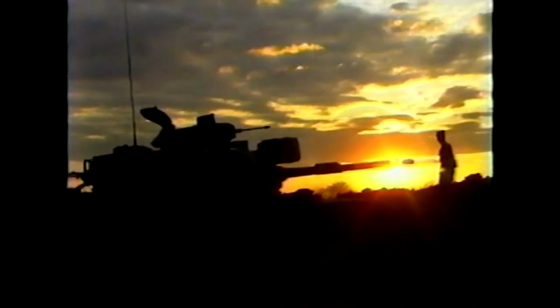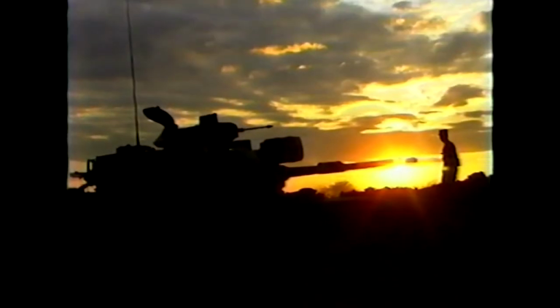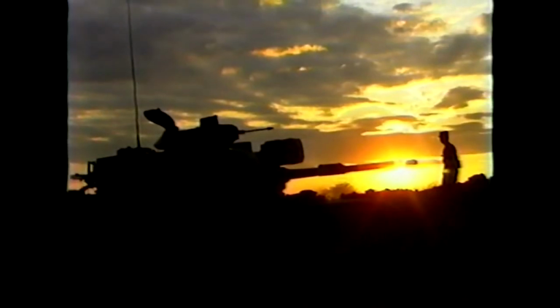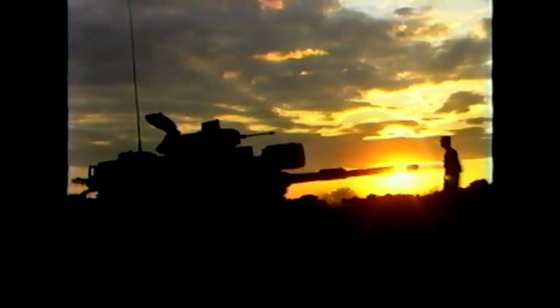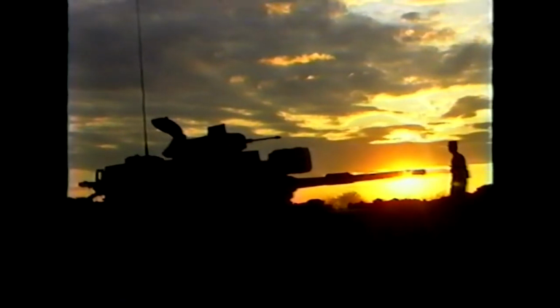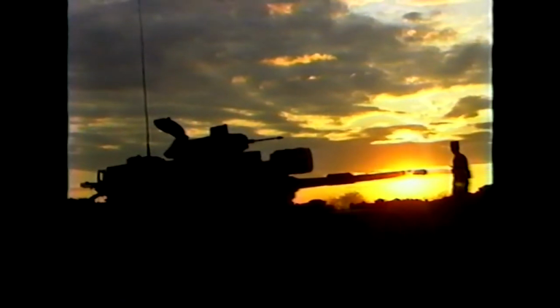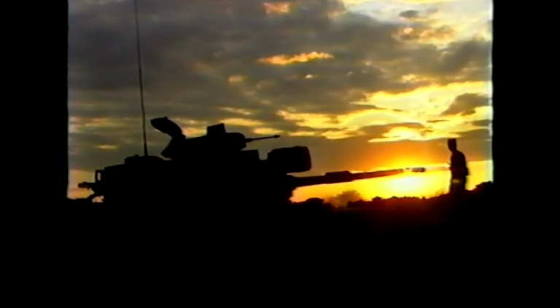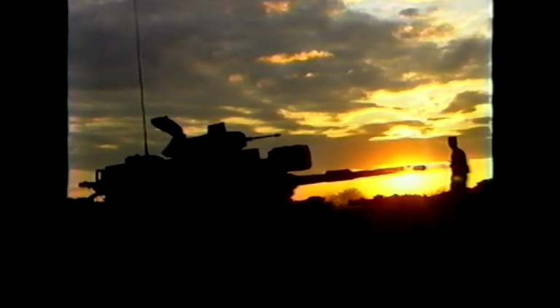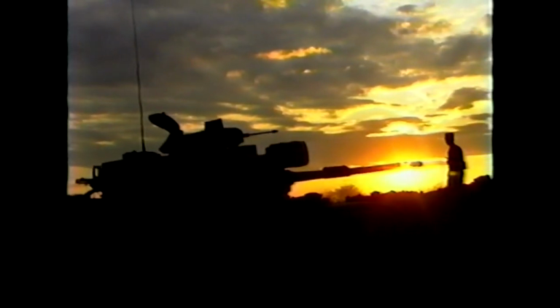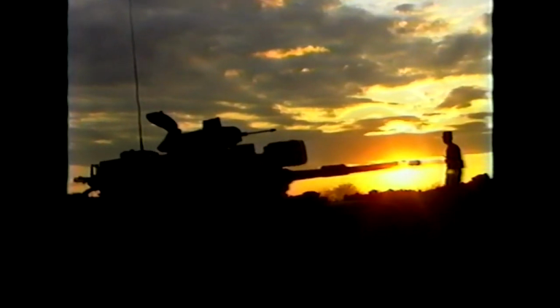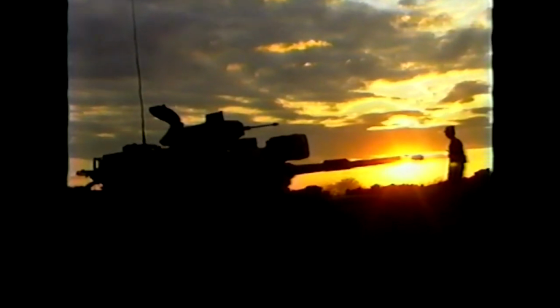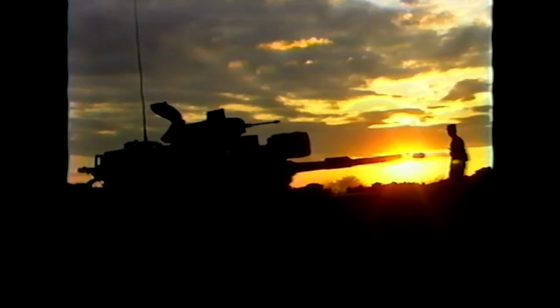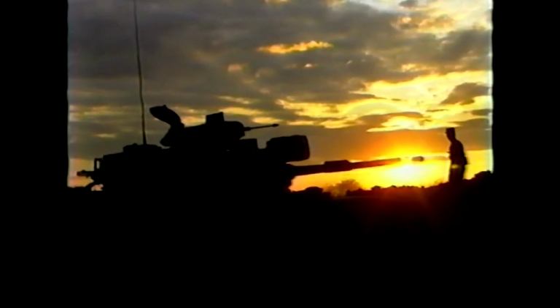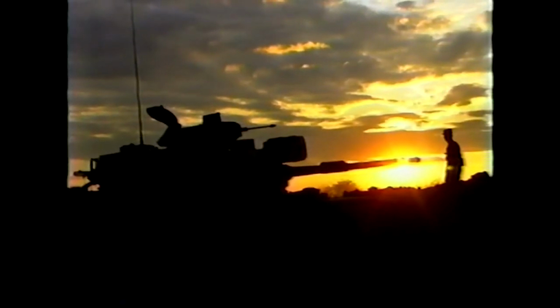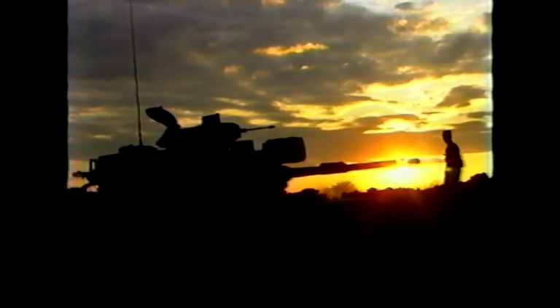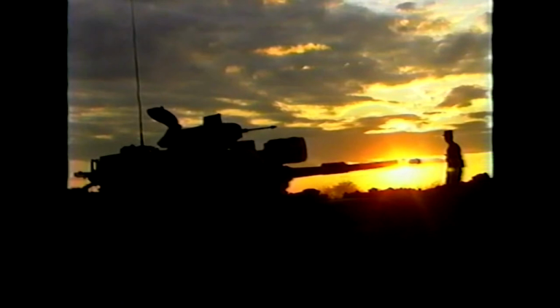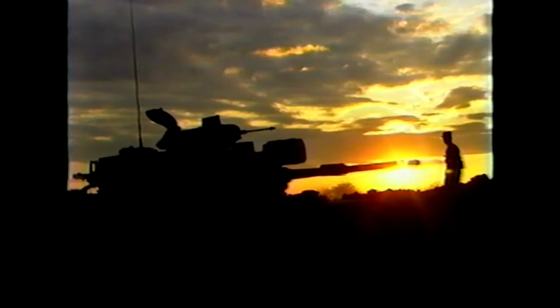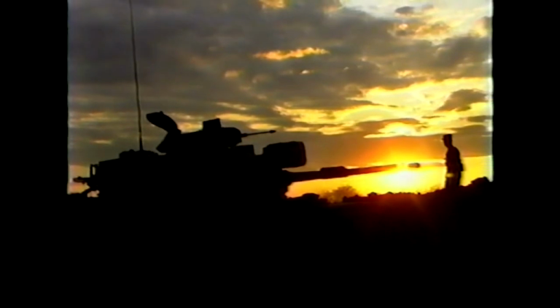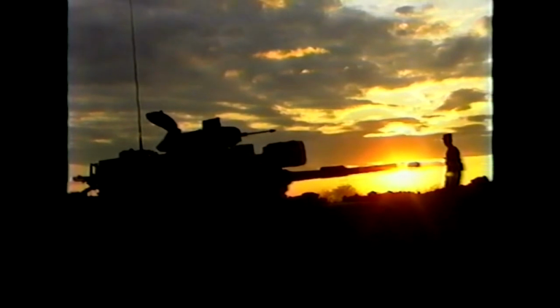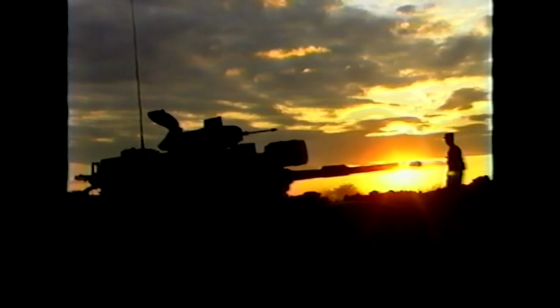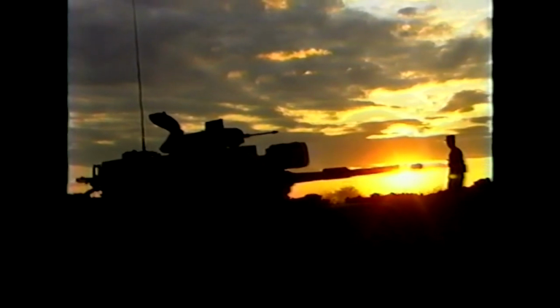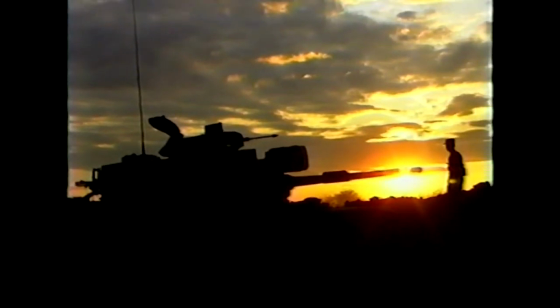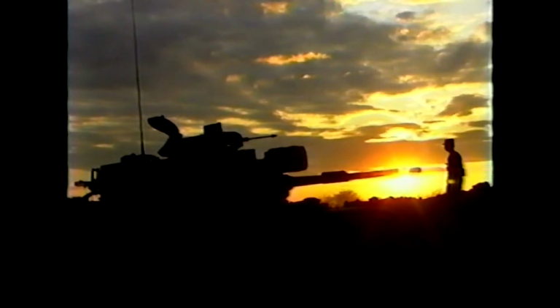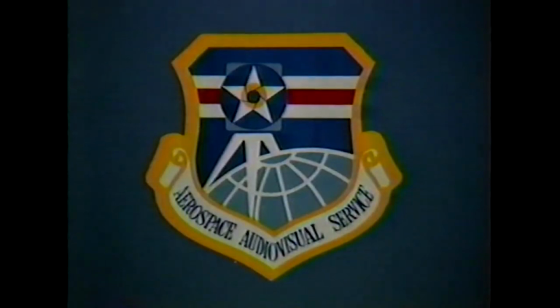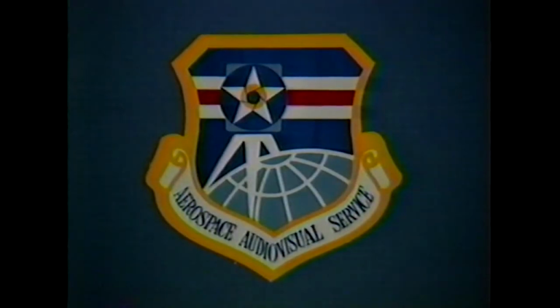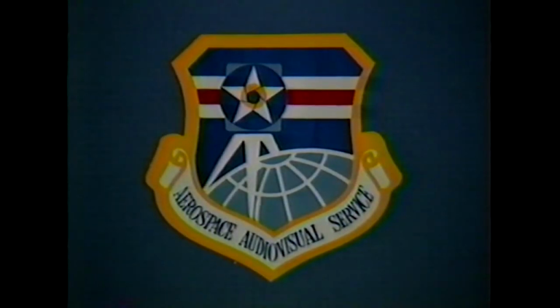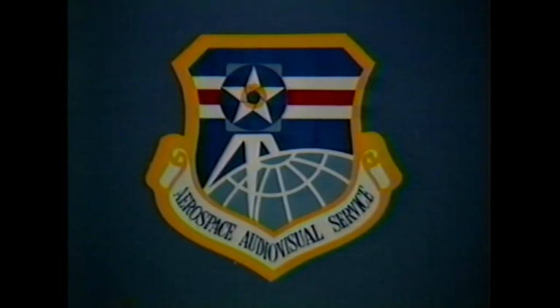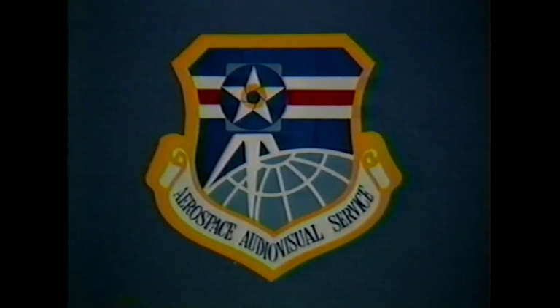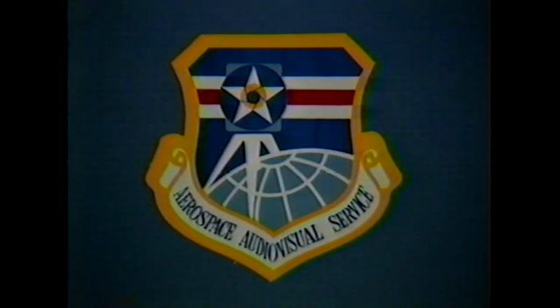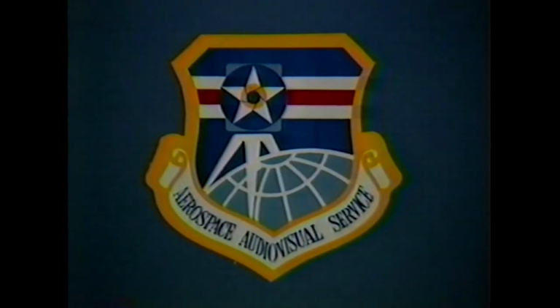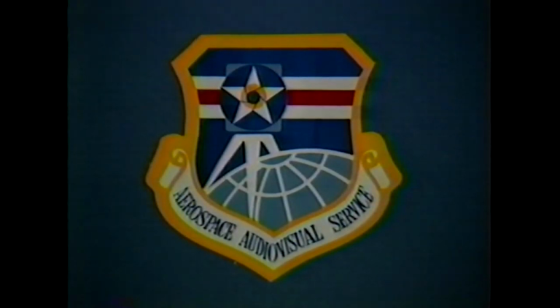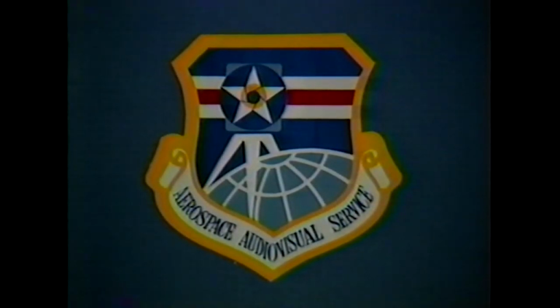From the JTF-11 Public Affairs Office, I'm Air Force Sergeant Bedford C. Vickers for the Aerospace Audiovisual Service.